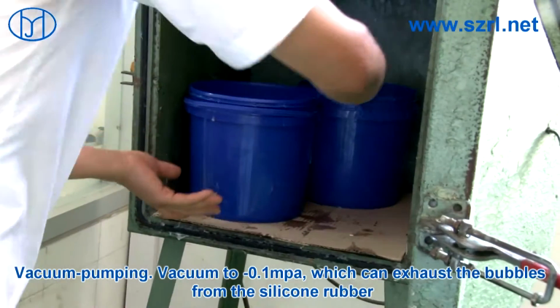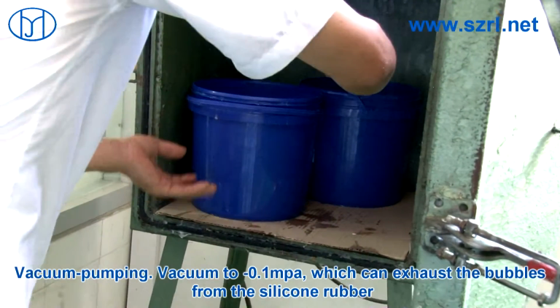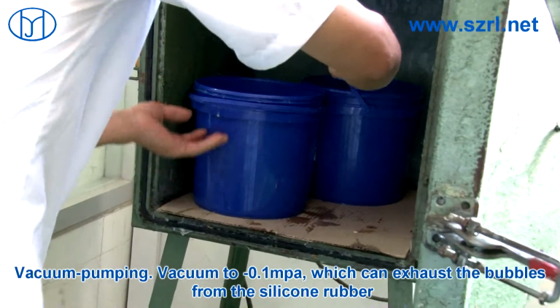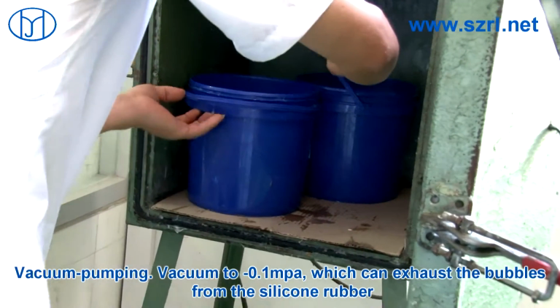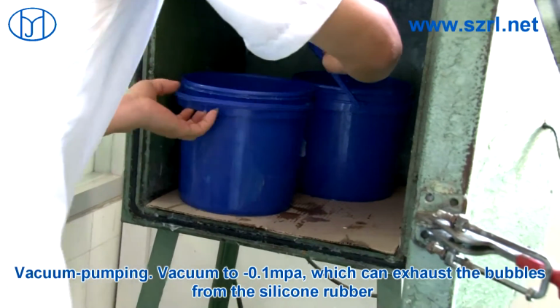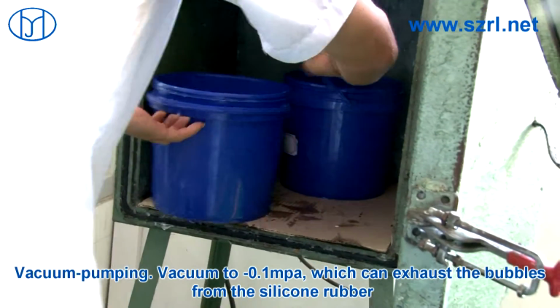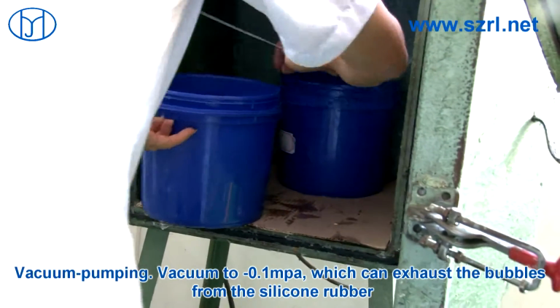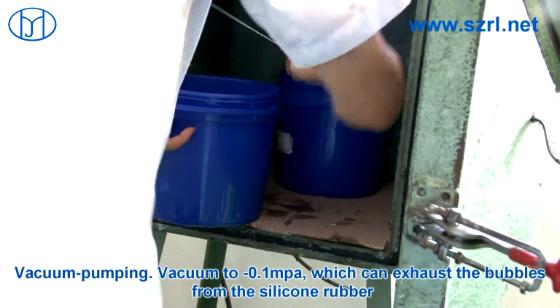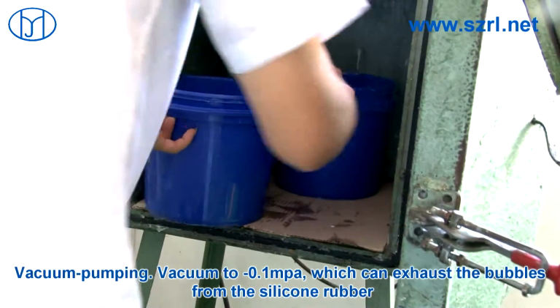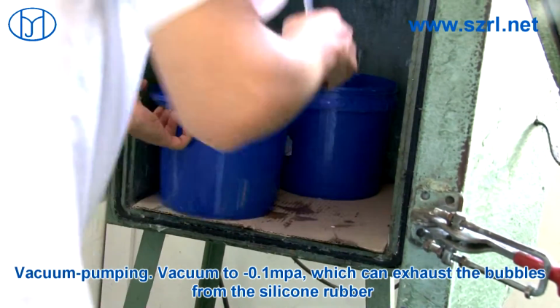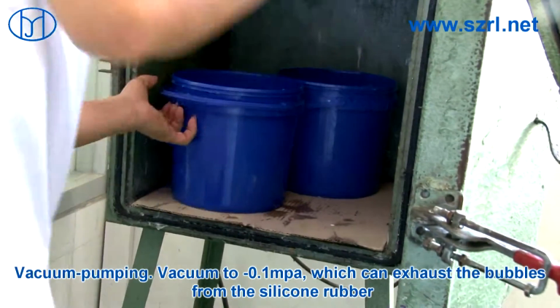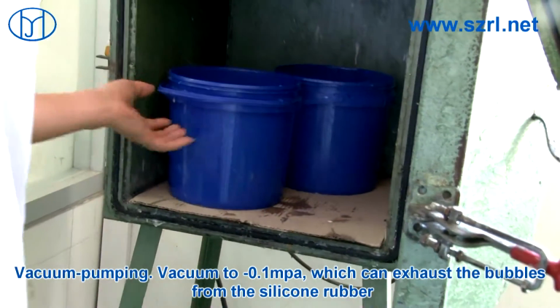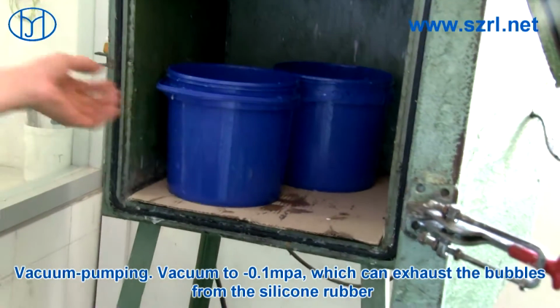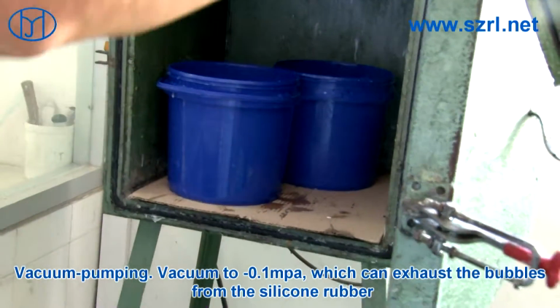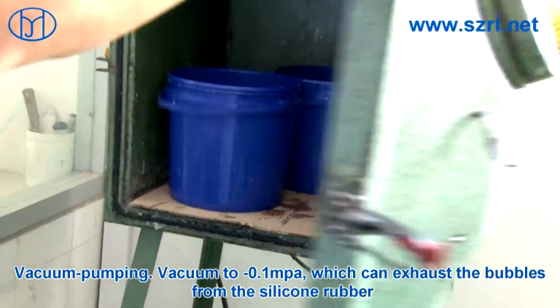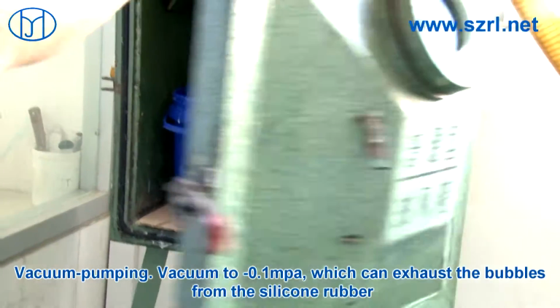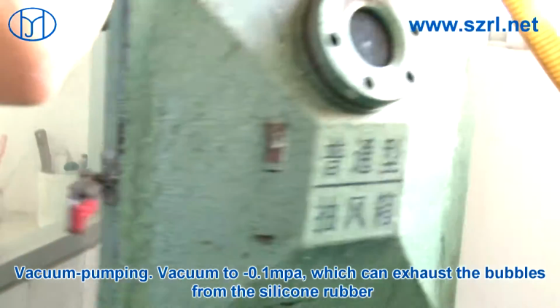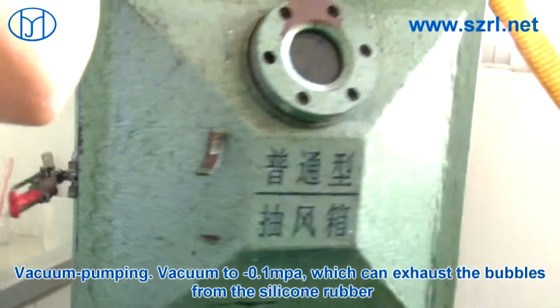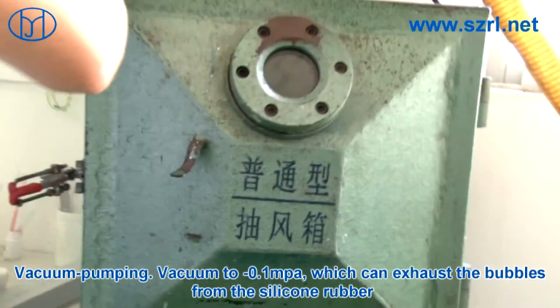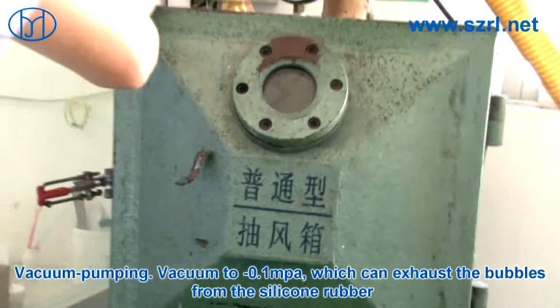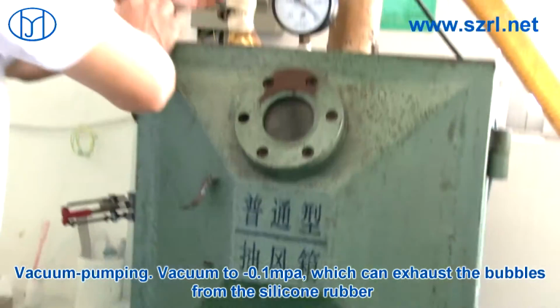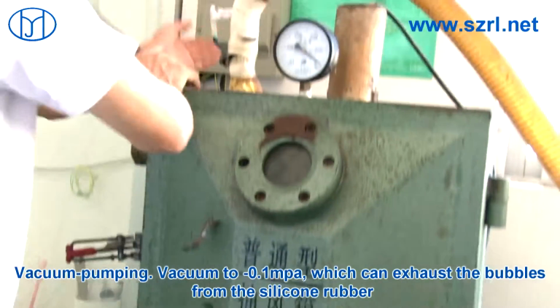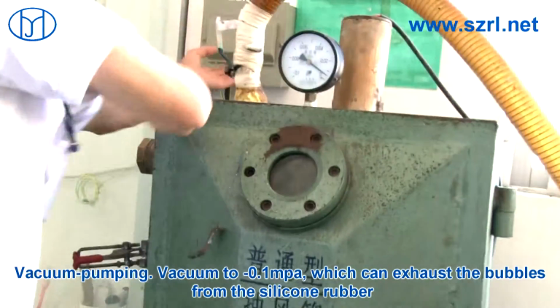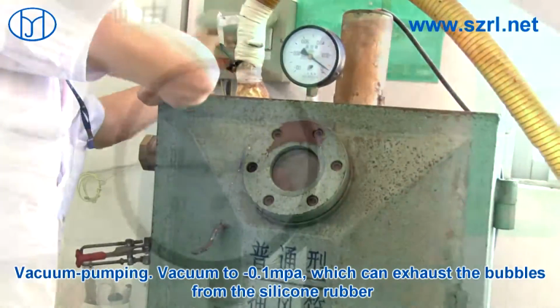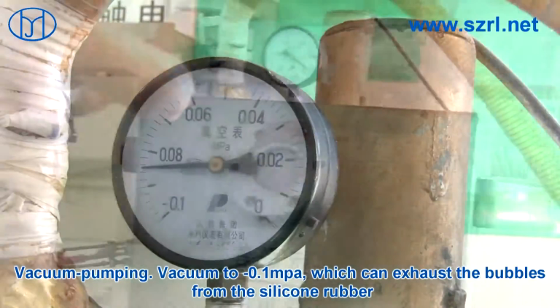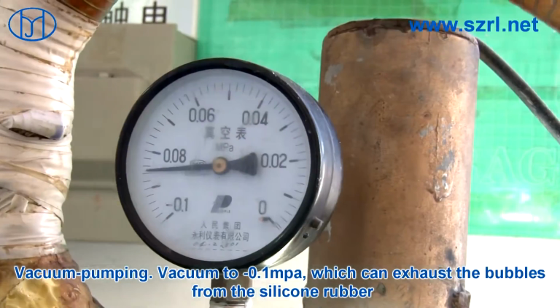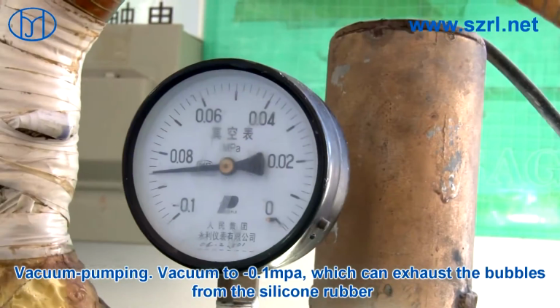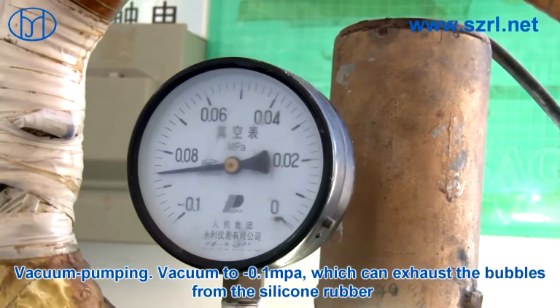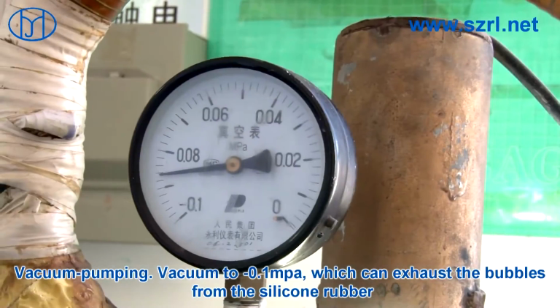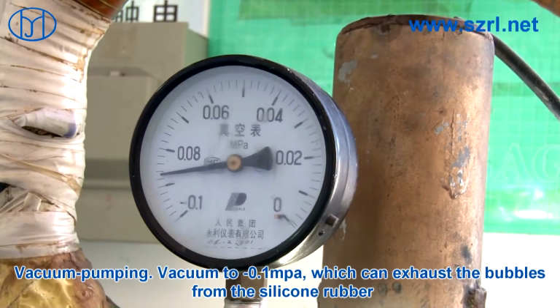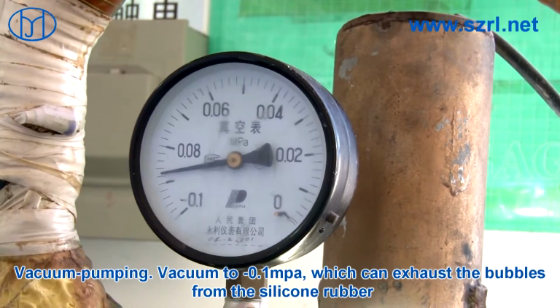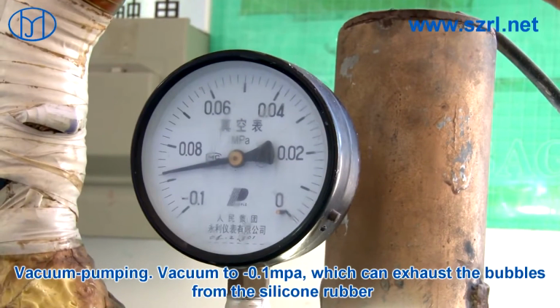Vacuum to below 0.1 MPa, which can exhaust the bubbles from the silicone rubber.